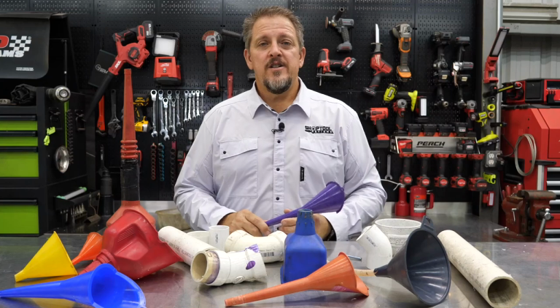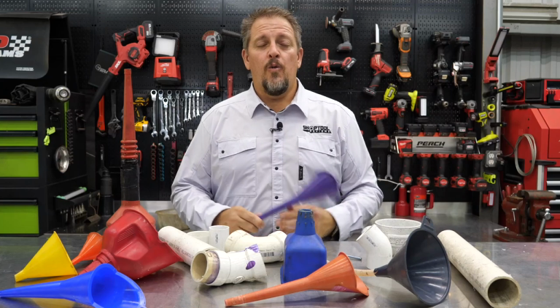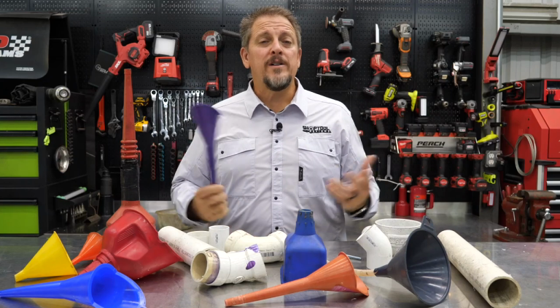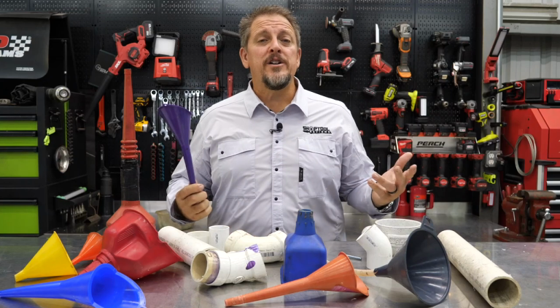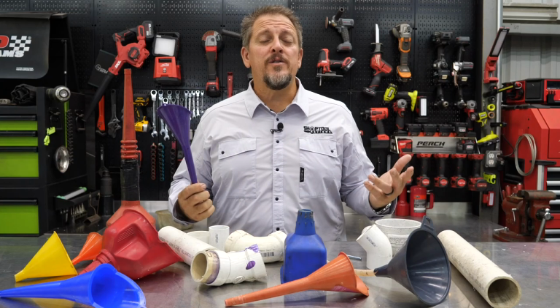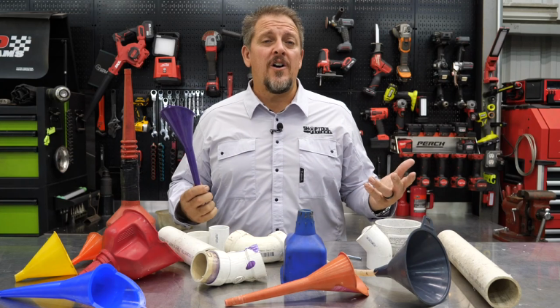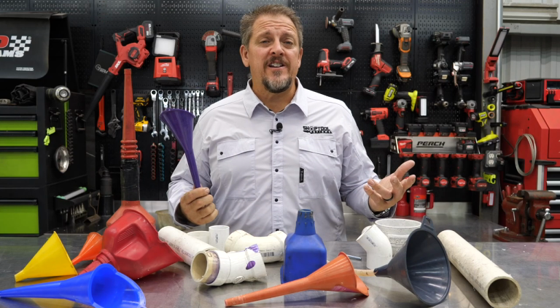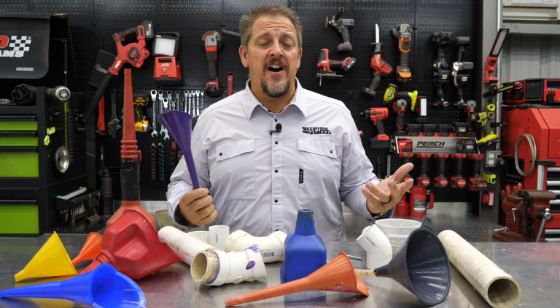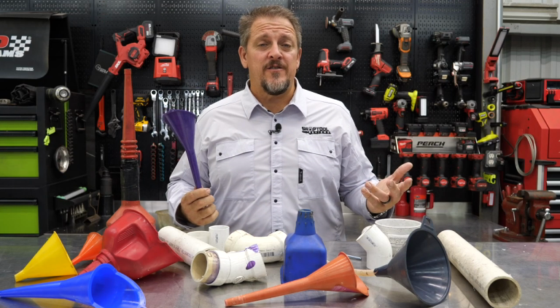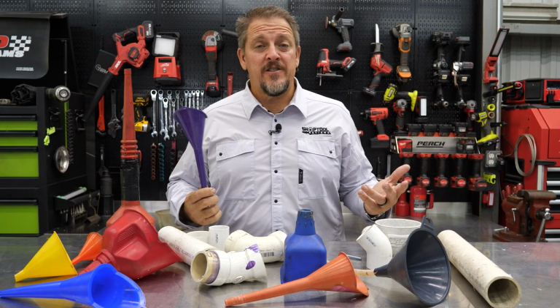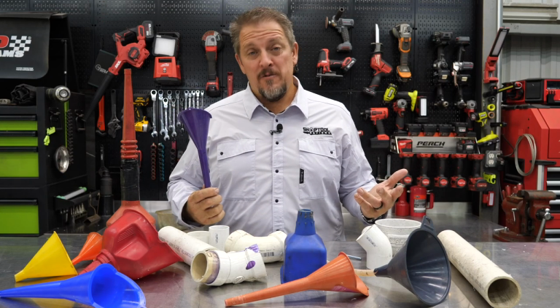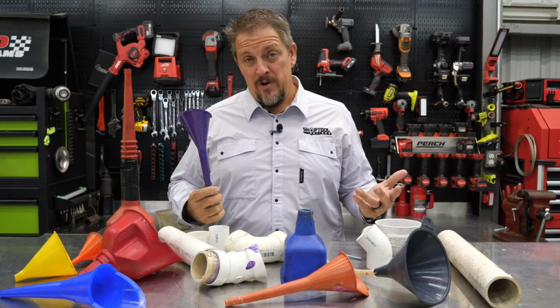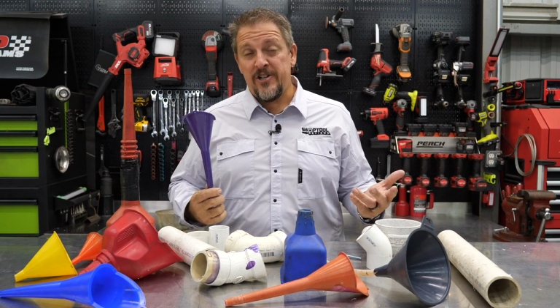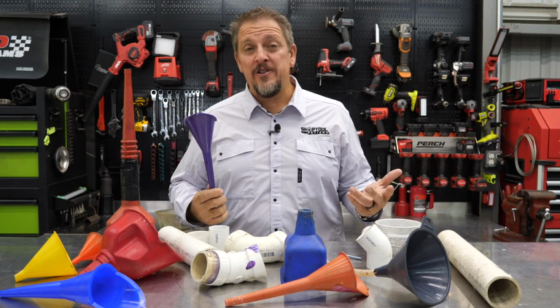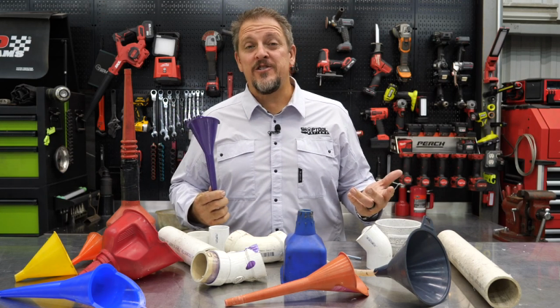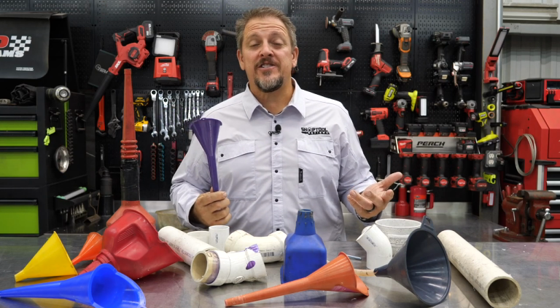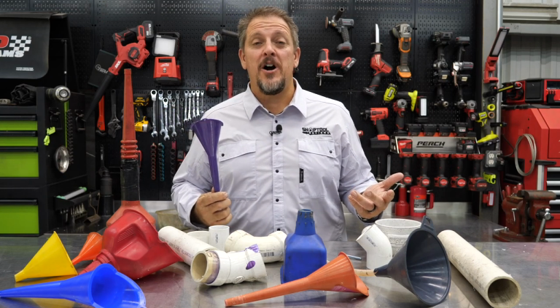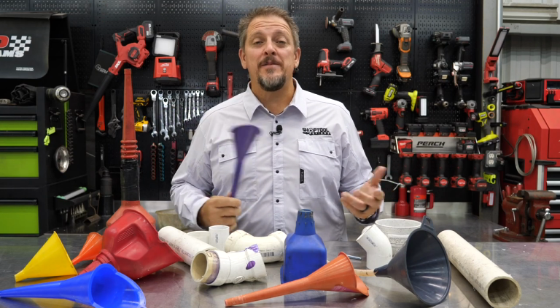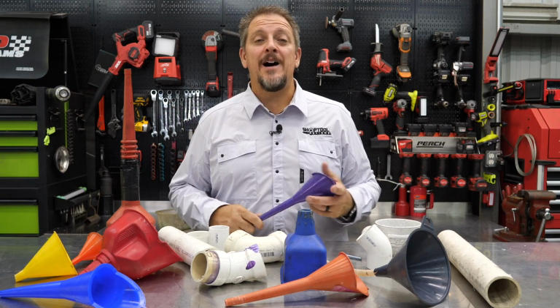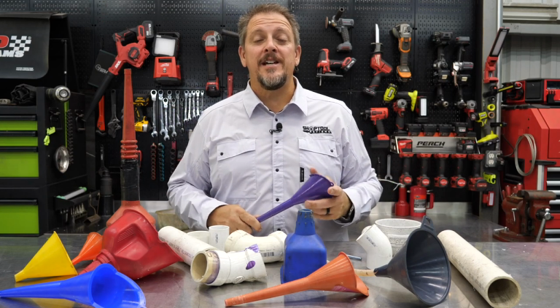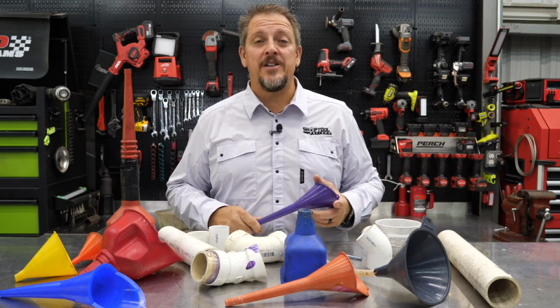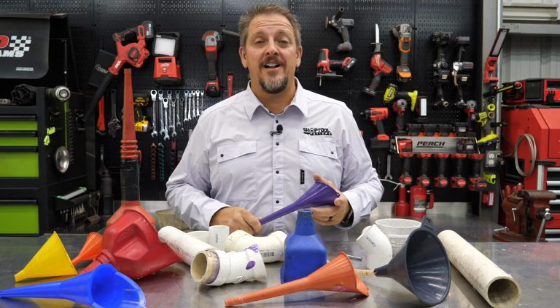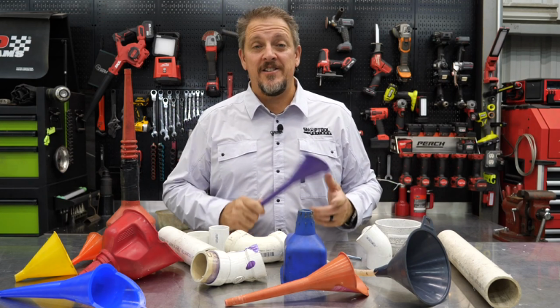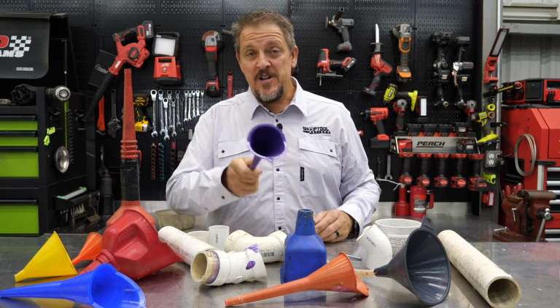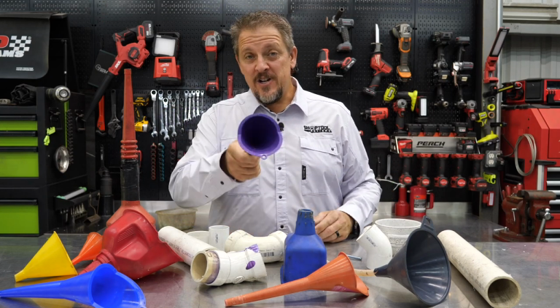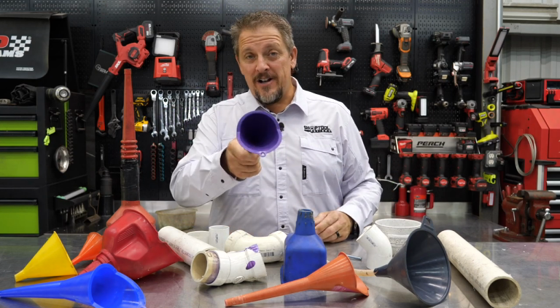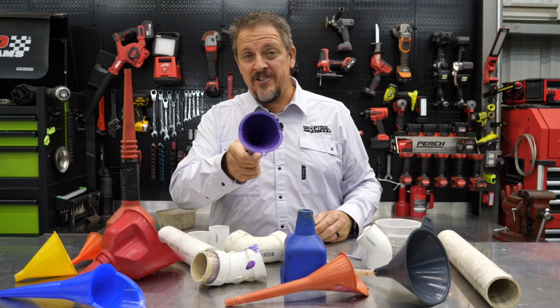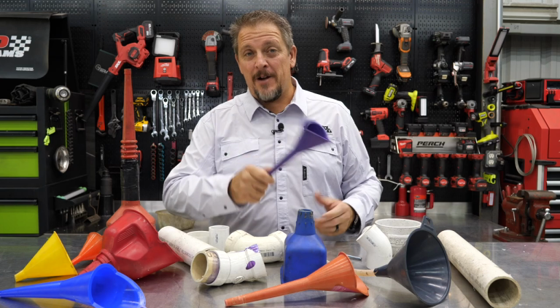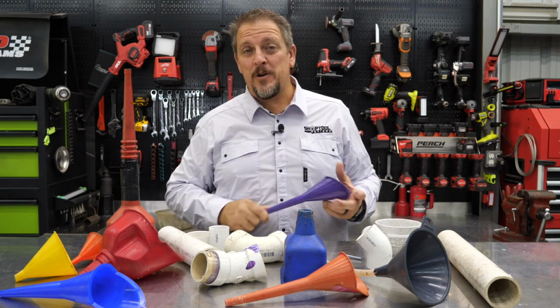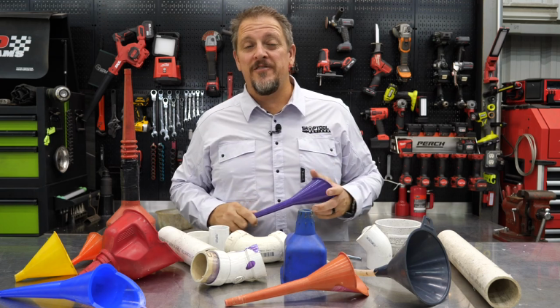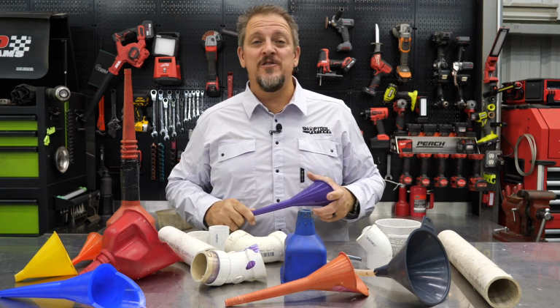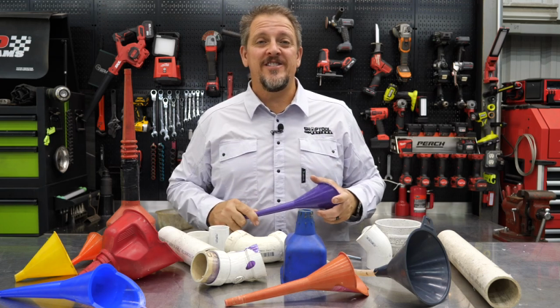What do we do with all these funnels? We'll show you in just a moment. I'm Tim Johnson, and you're watching Shop Tool Reviews.